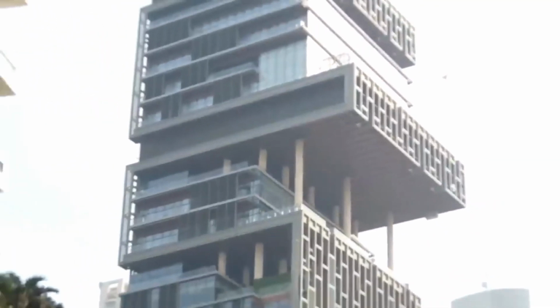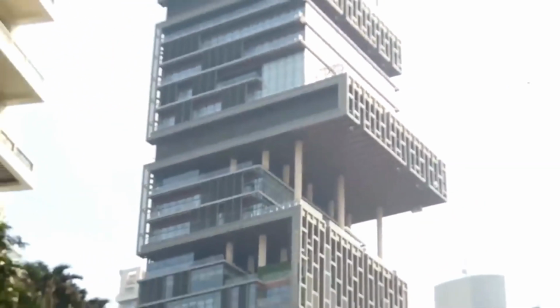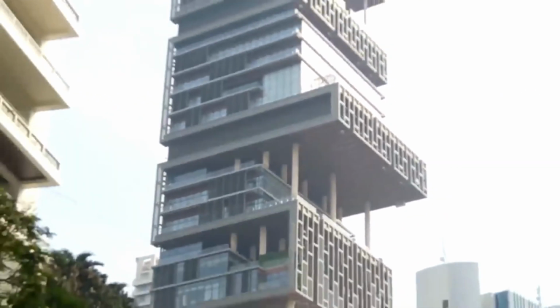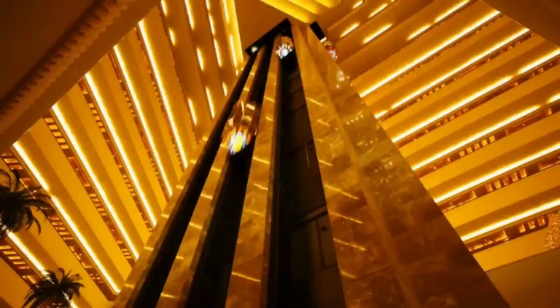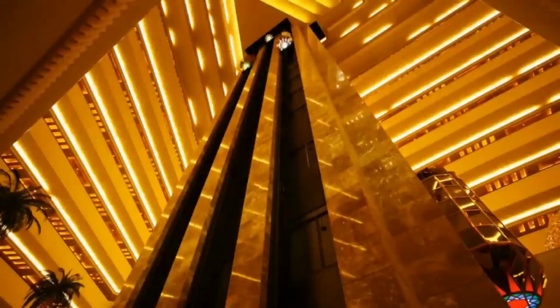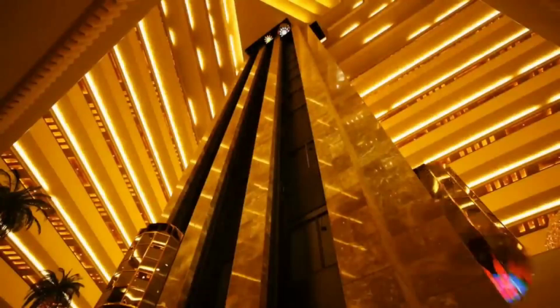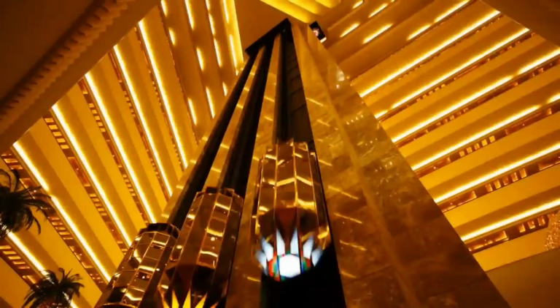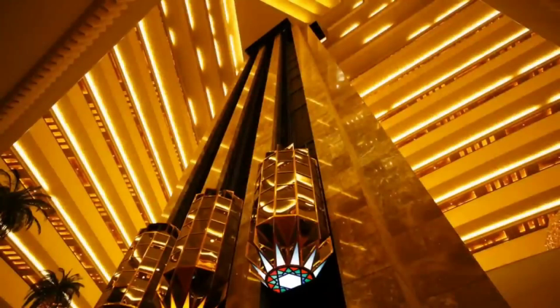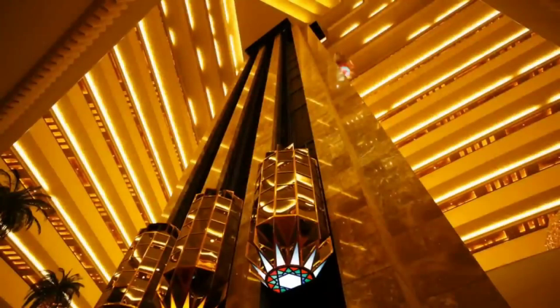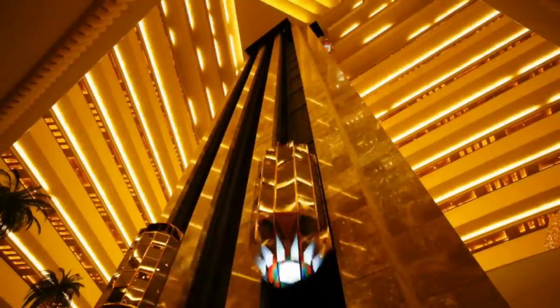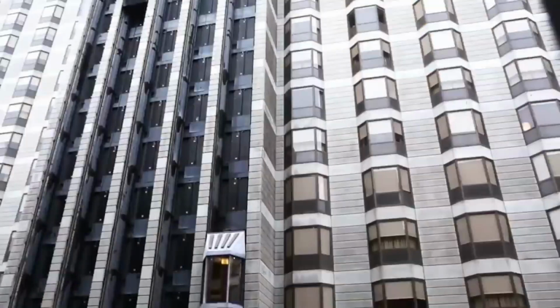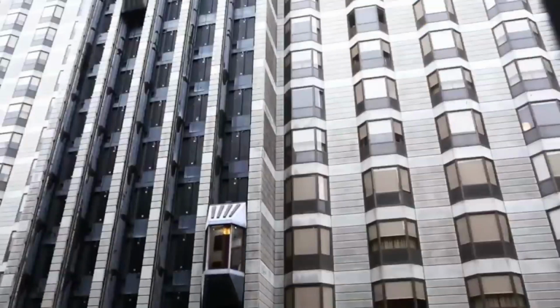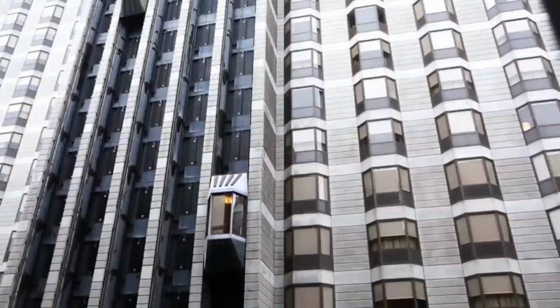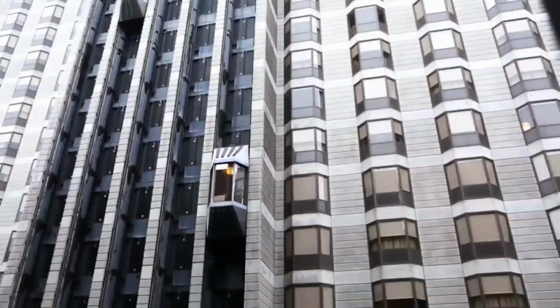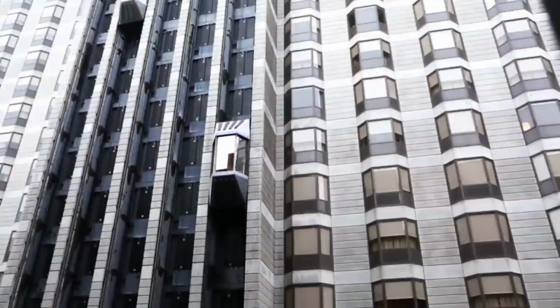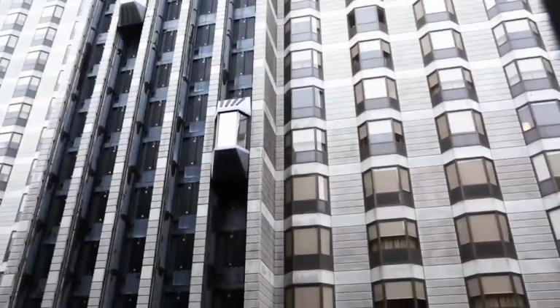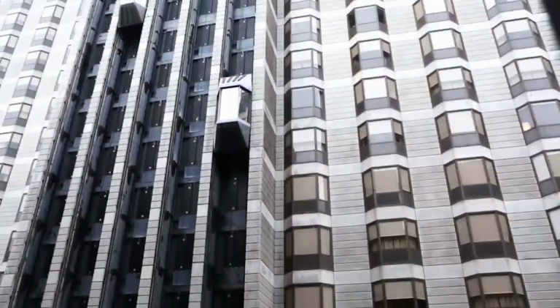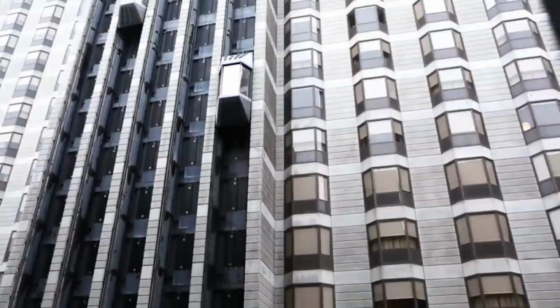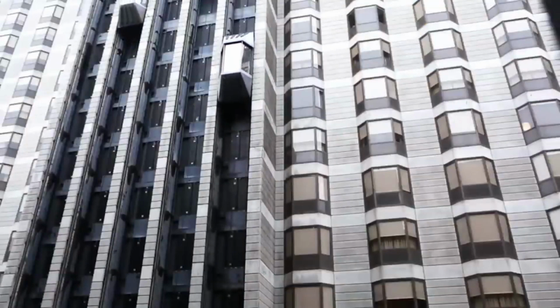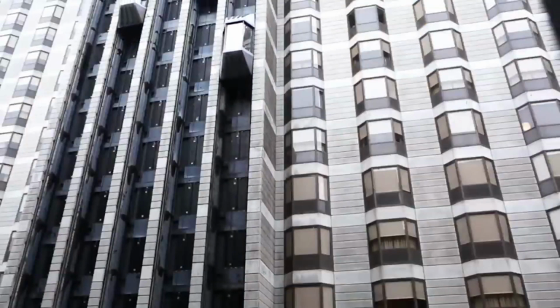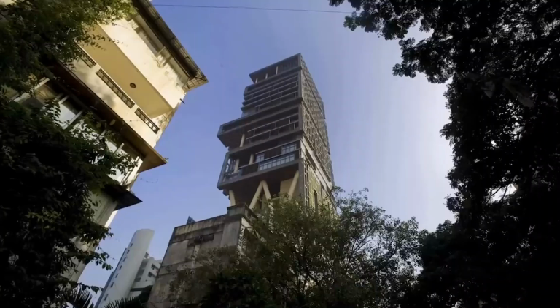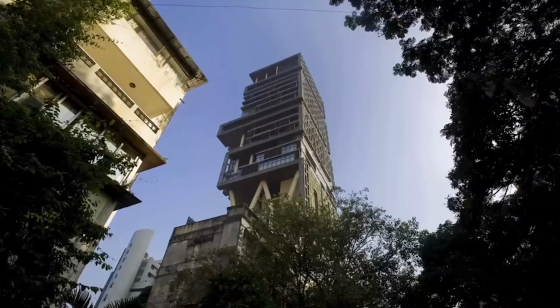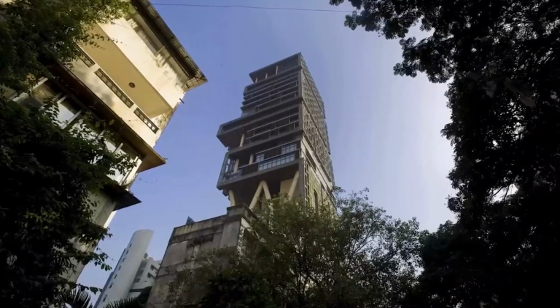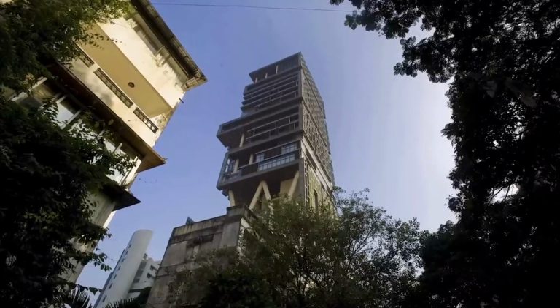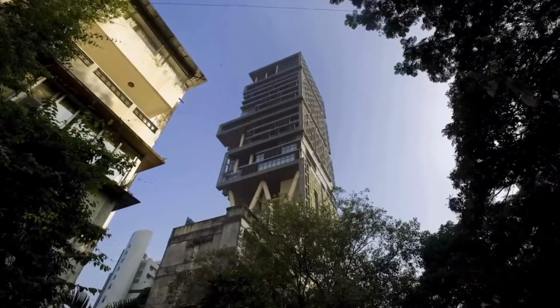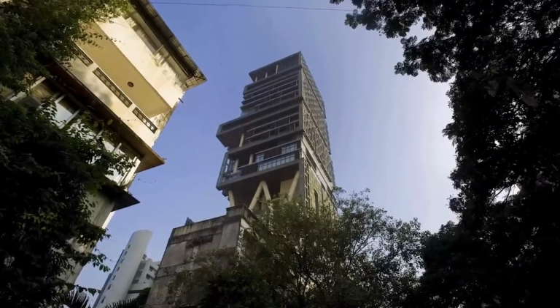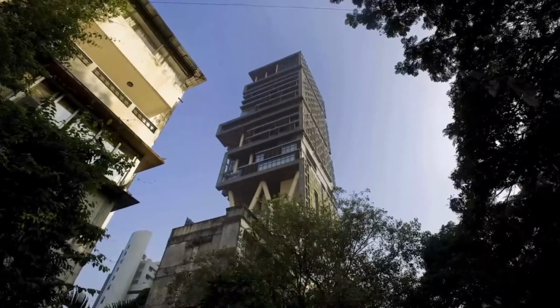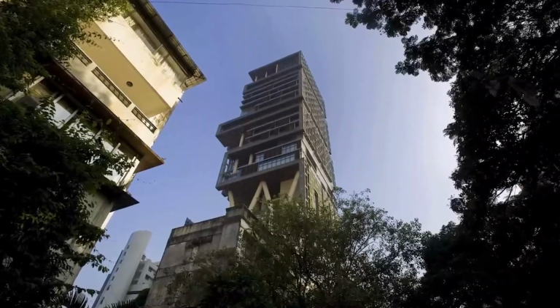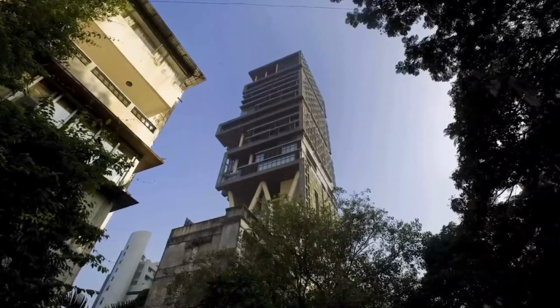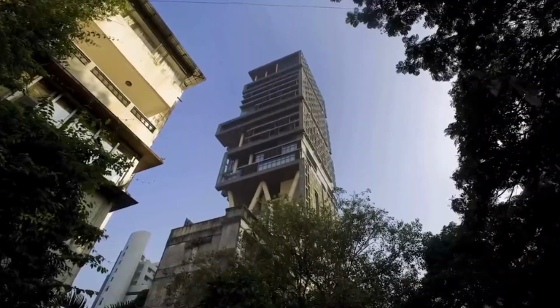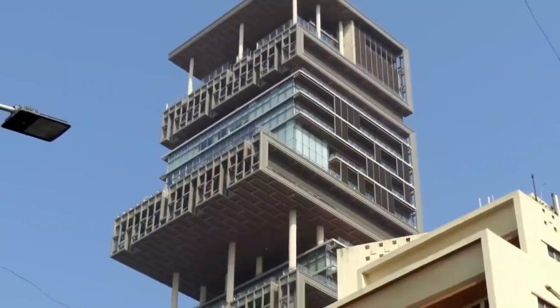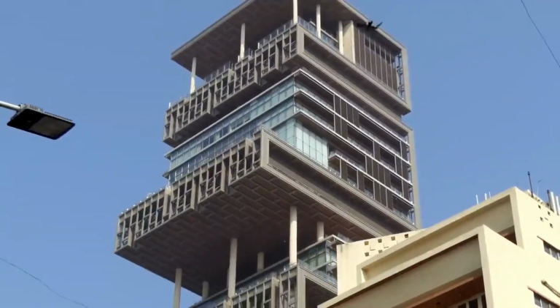Antilia has nine elevators. They lie in the space that holds the W-shaped beams that support the upper floors.